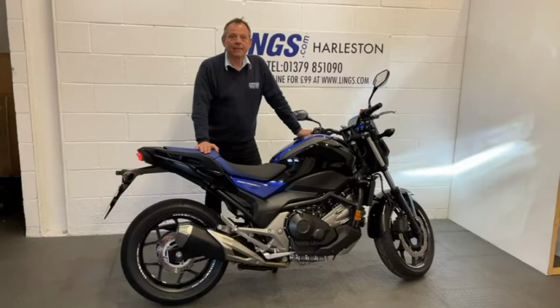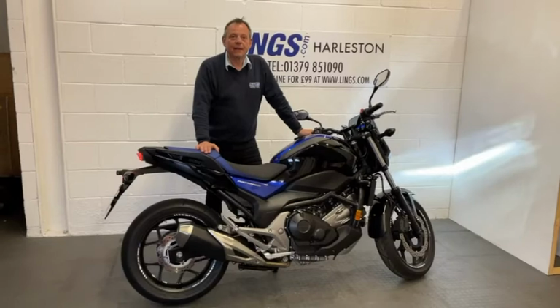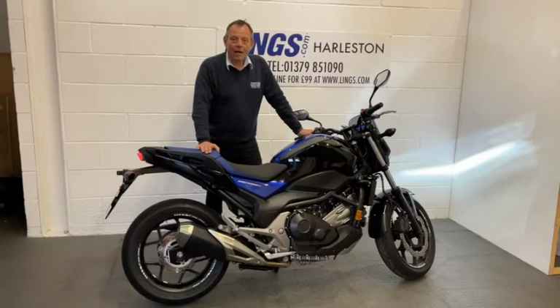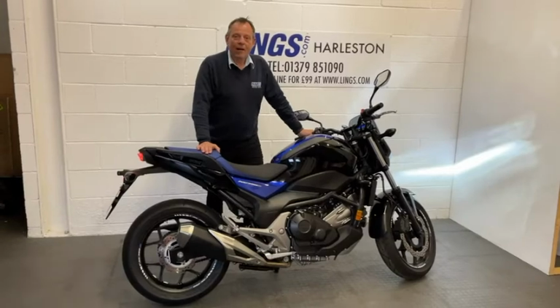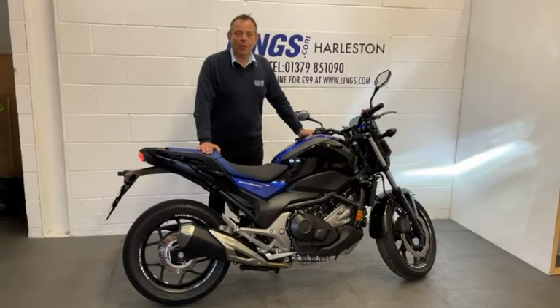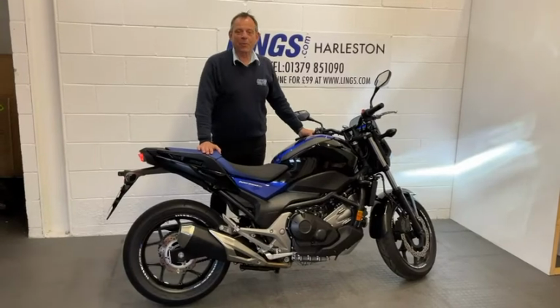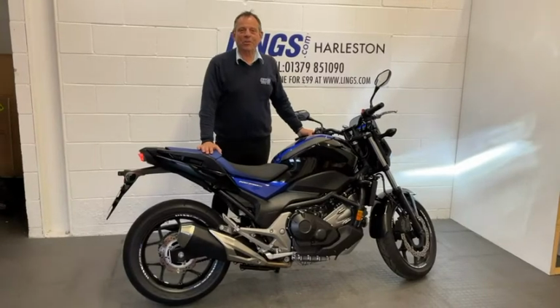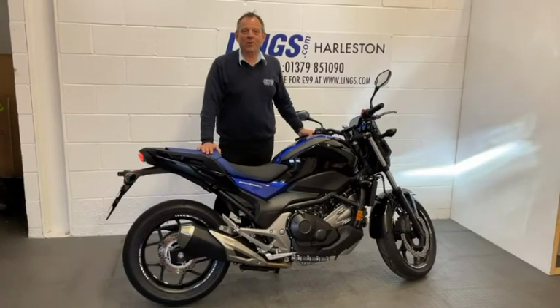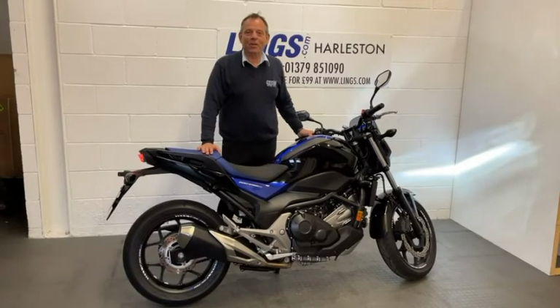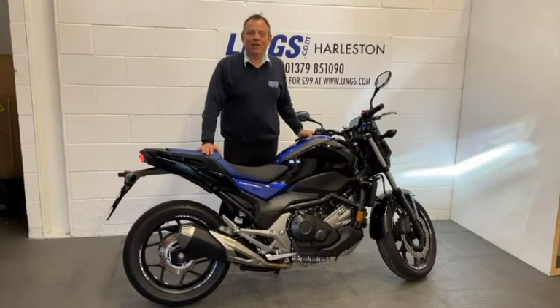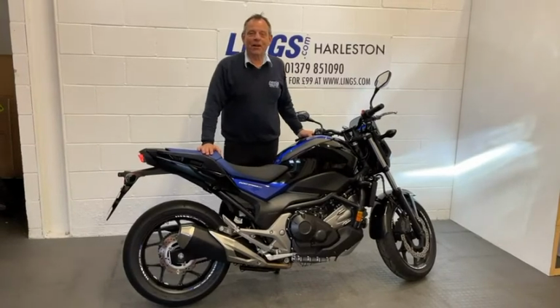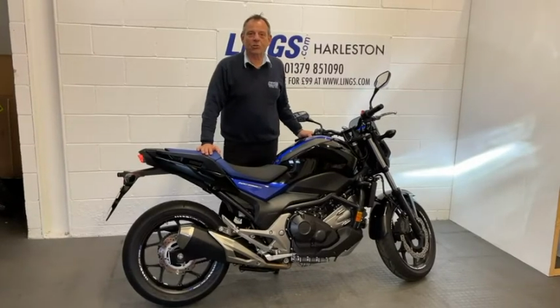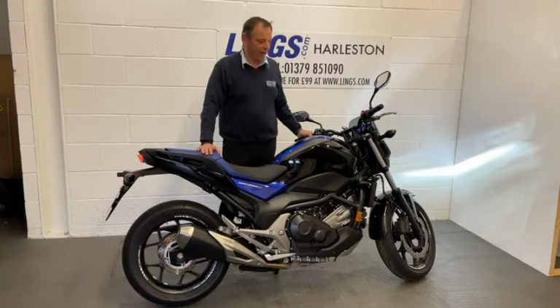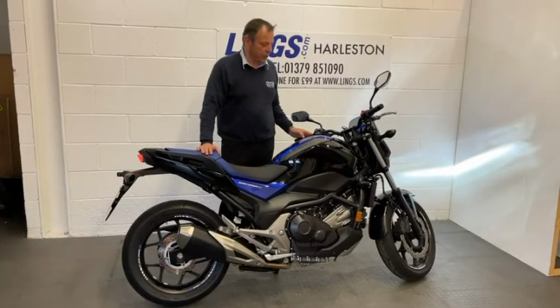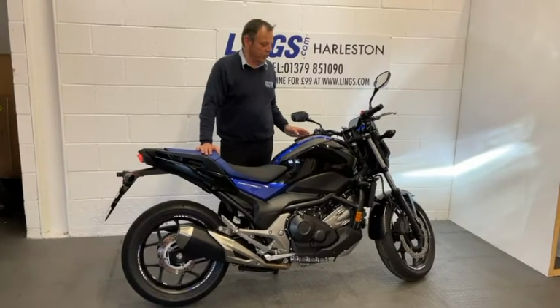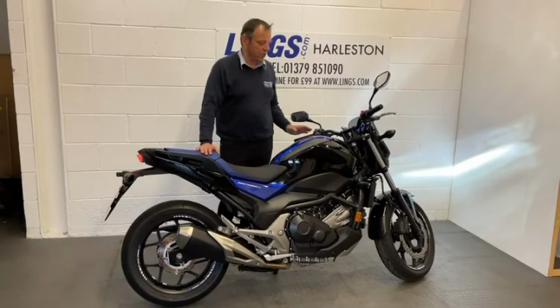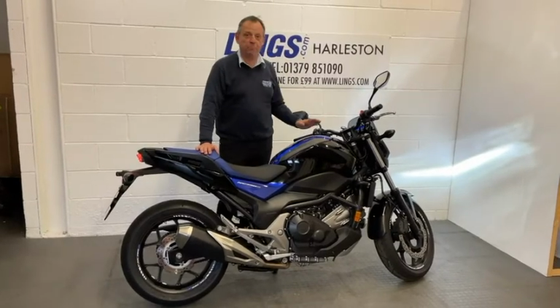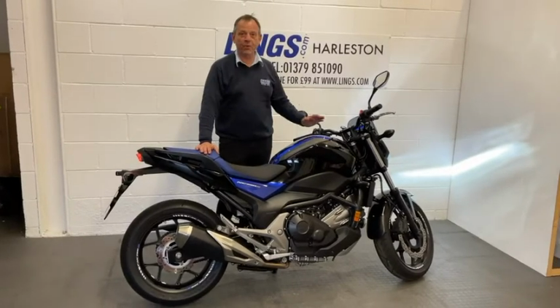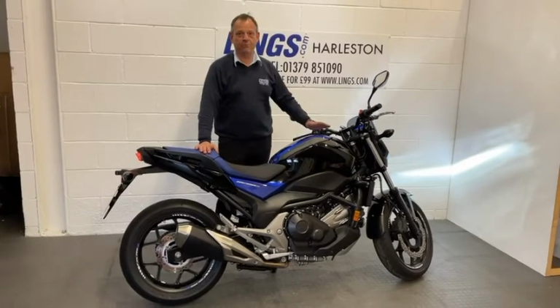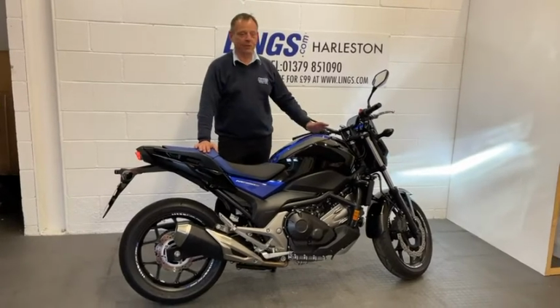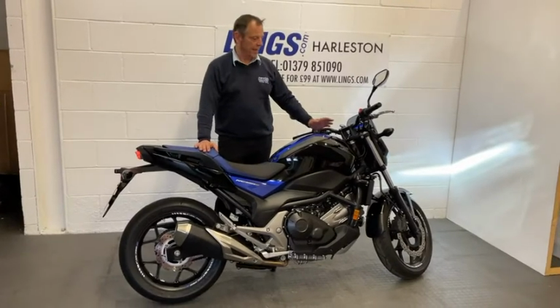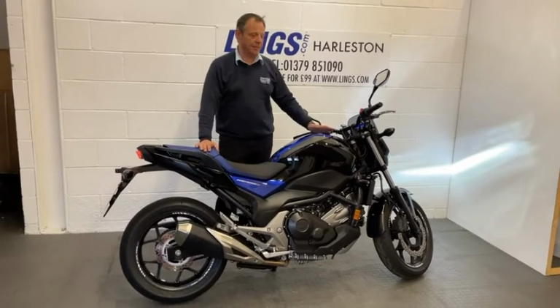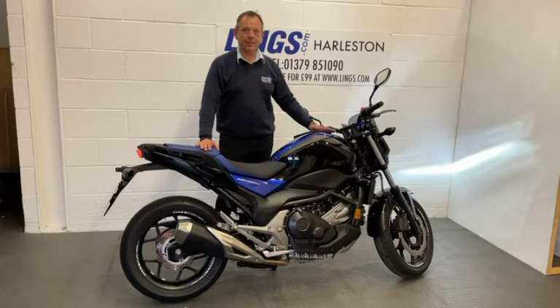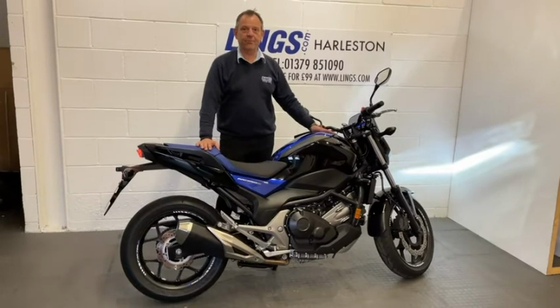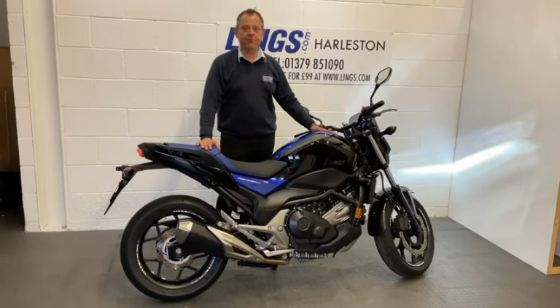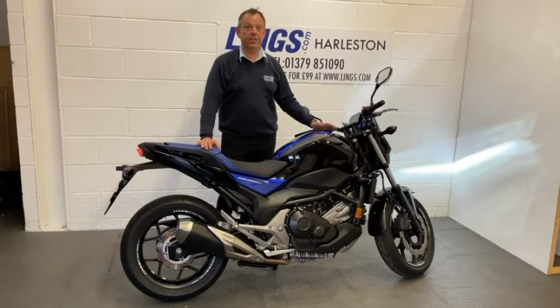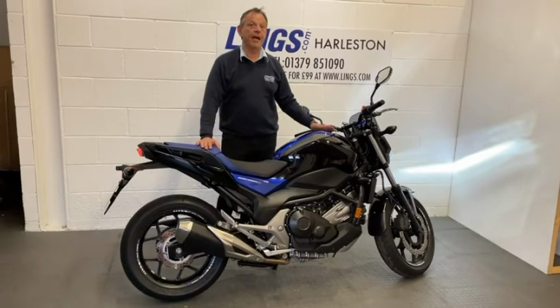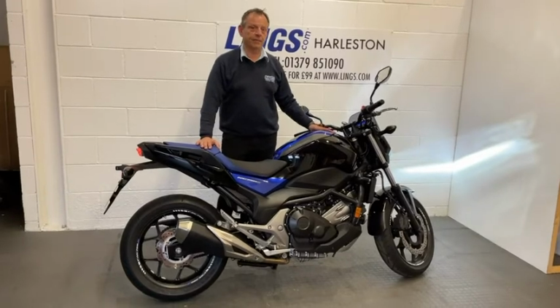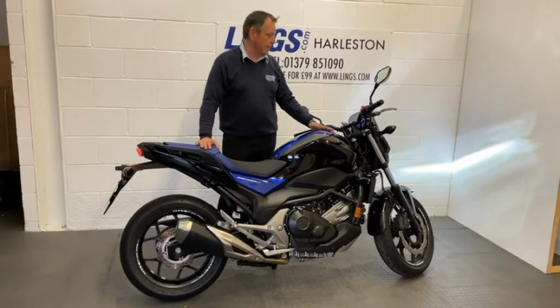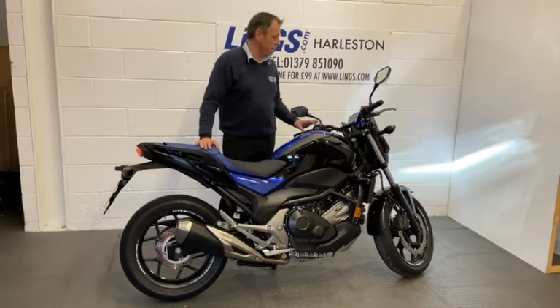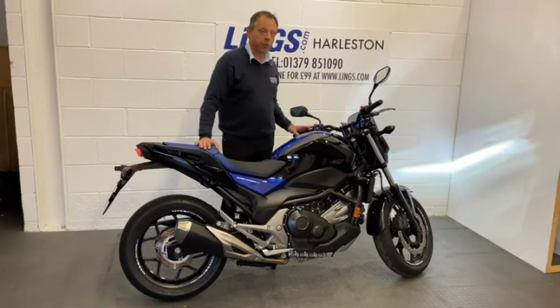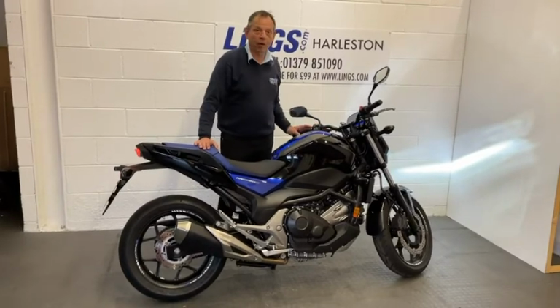Hi, it's Bob from Leans Honda Motorcycles here in Harlstone. I'd like to present to you this beautiful NC750S, a manual bike.